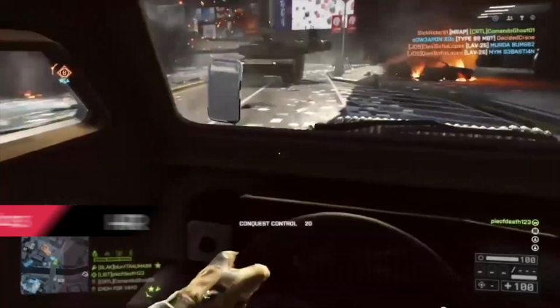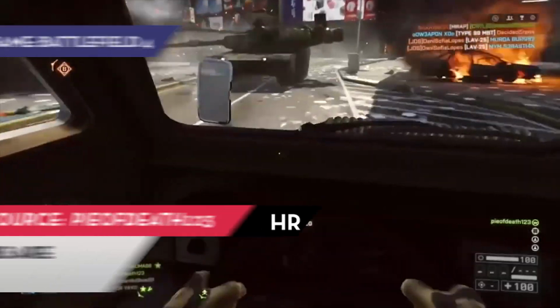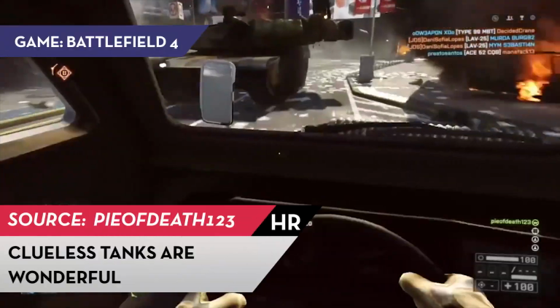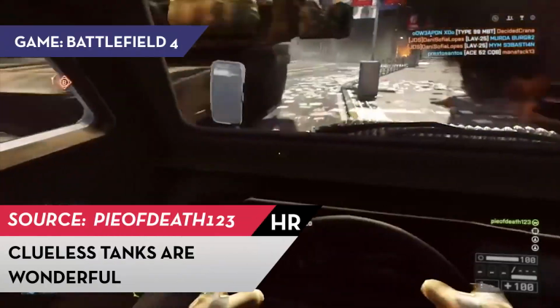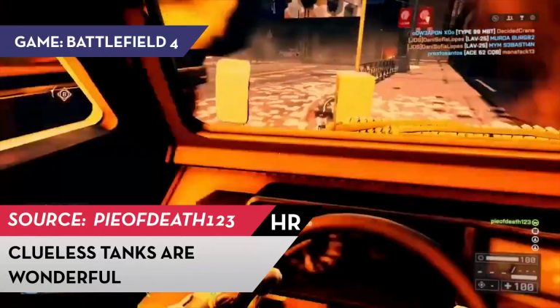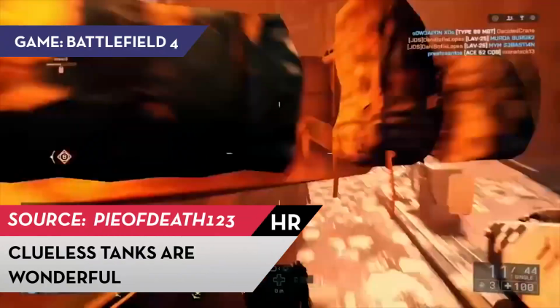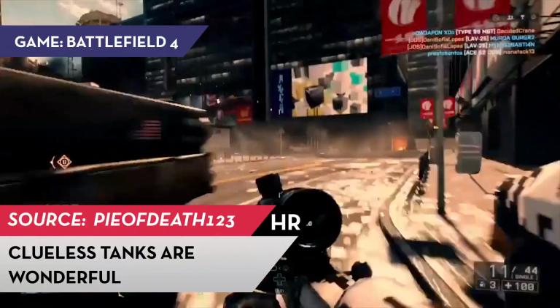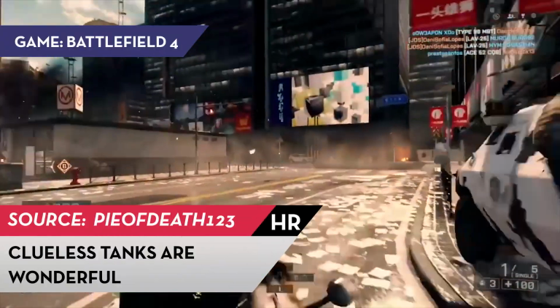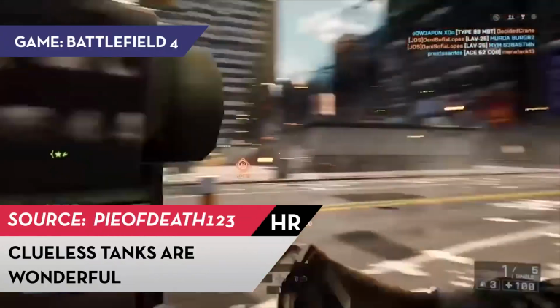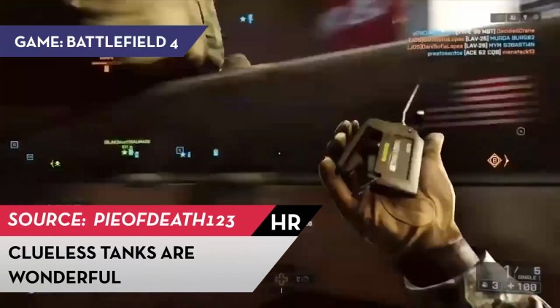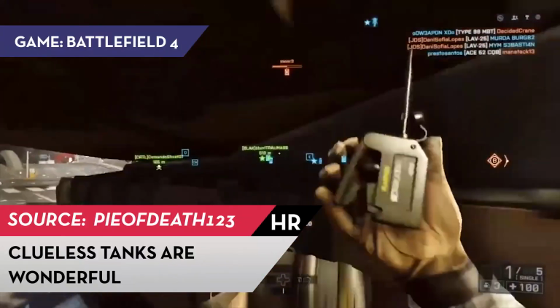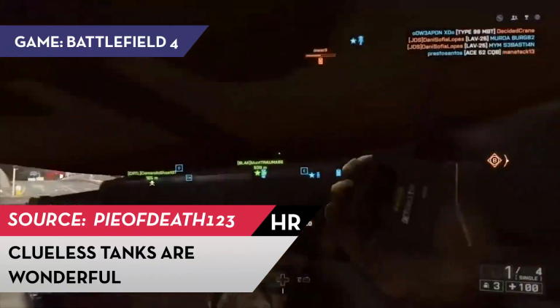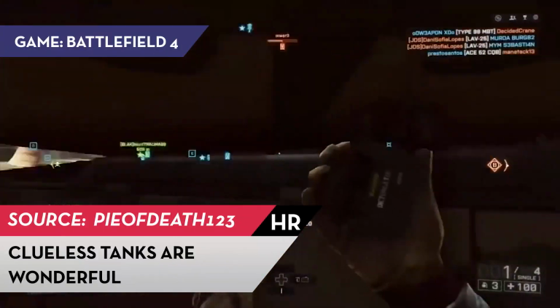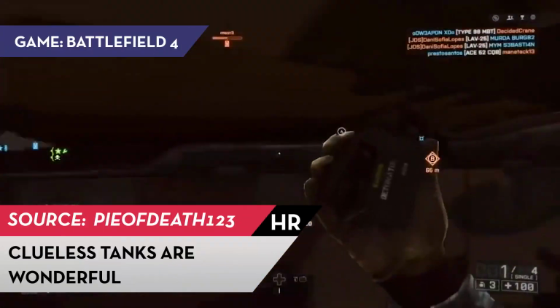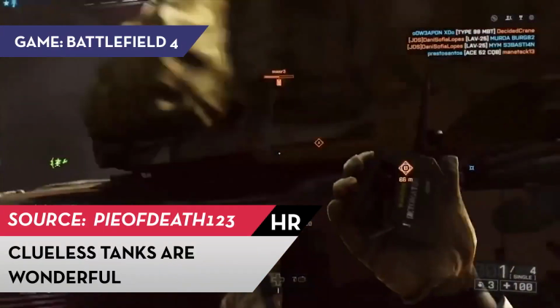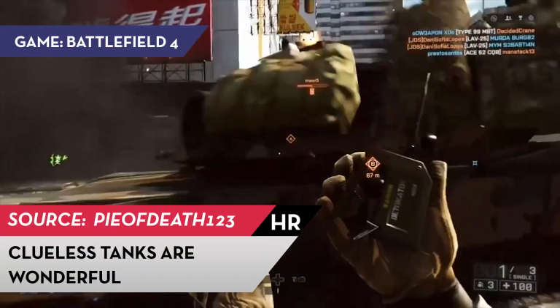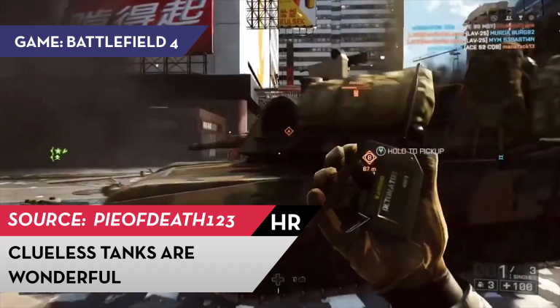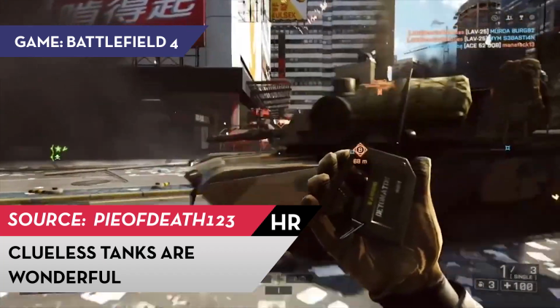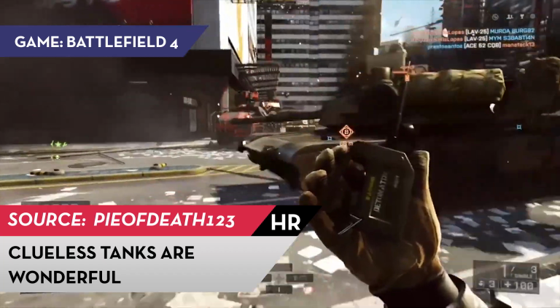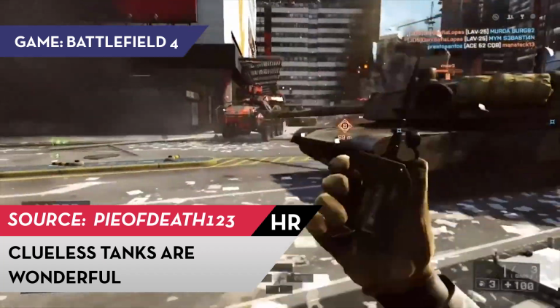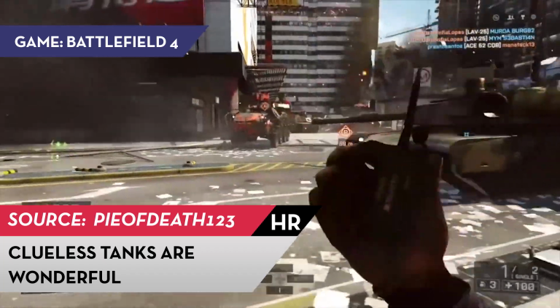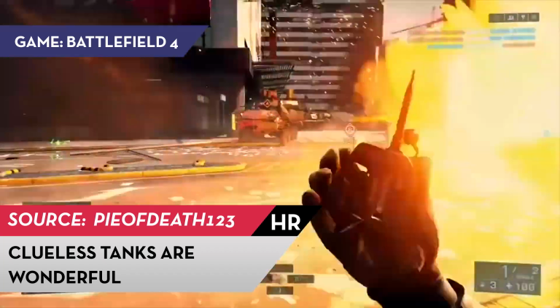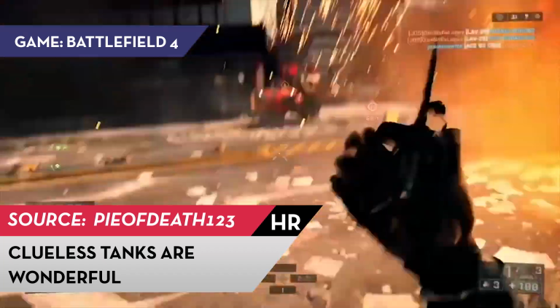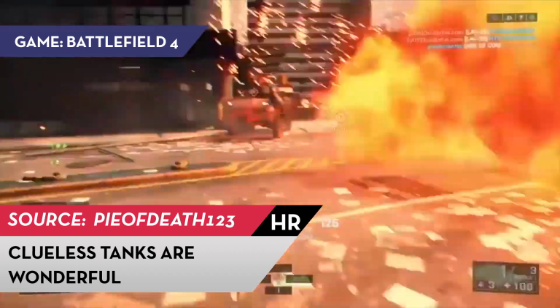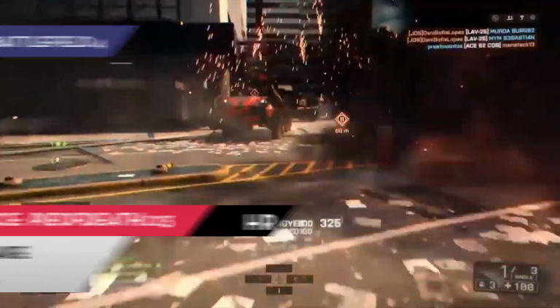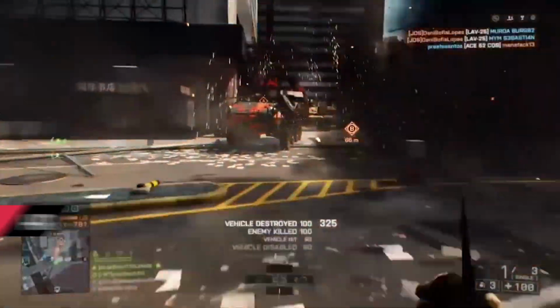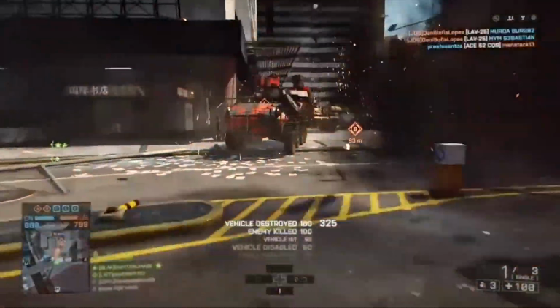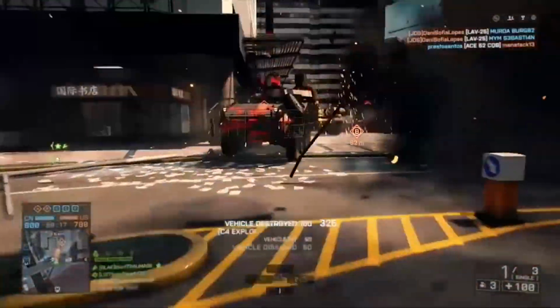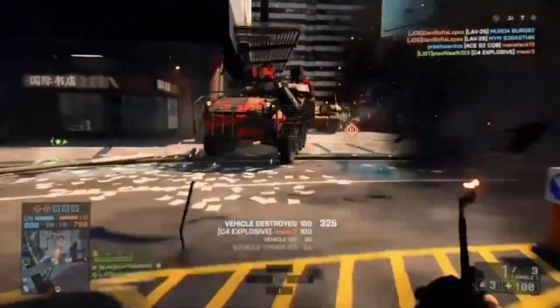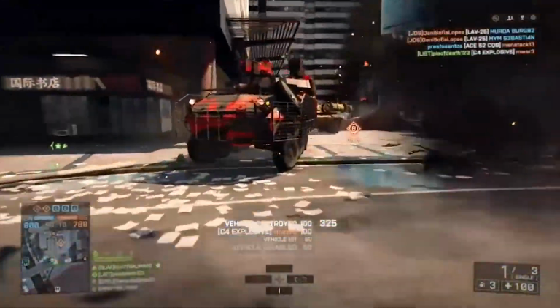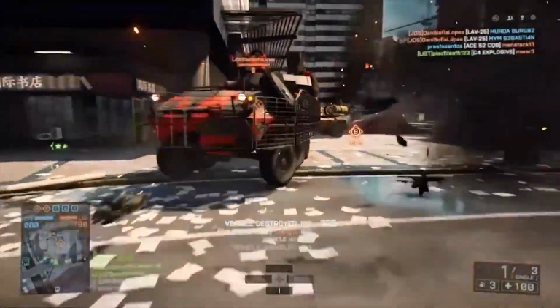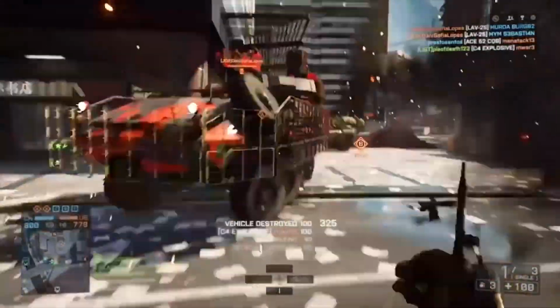Meanwhile in Battlefield 4, Pi of Death runs around tanks so quickly that they don't even manage to see him before he takes out all three.